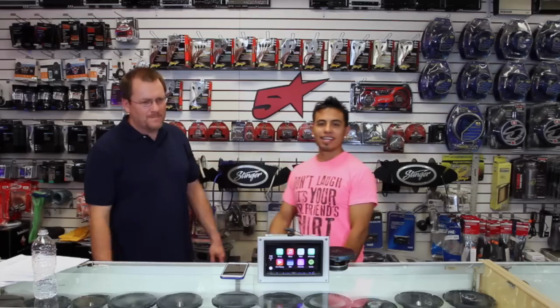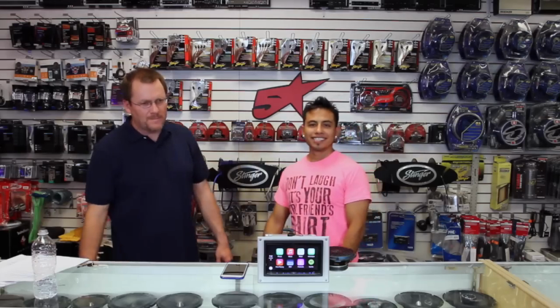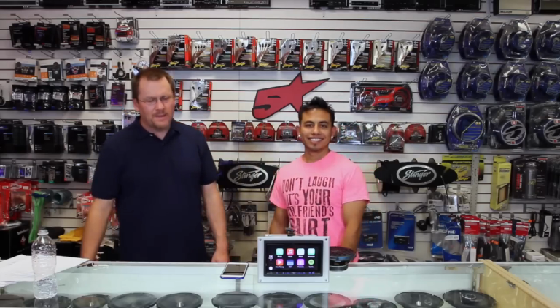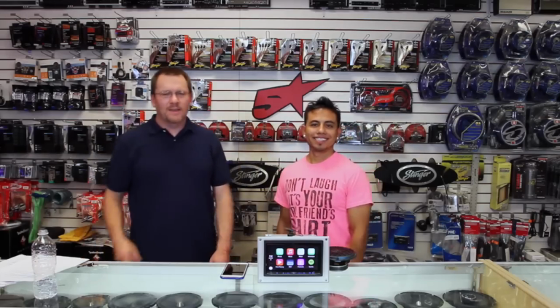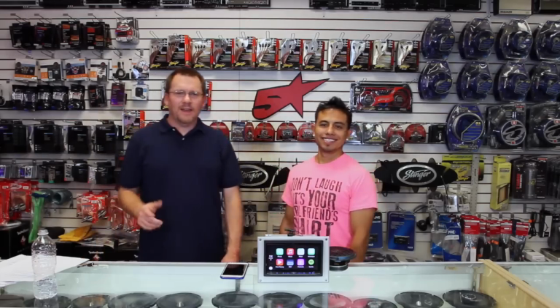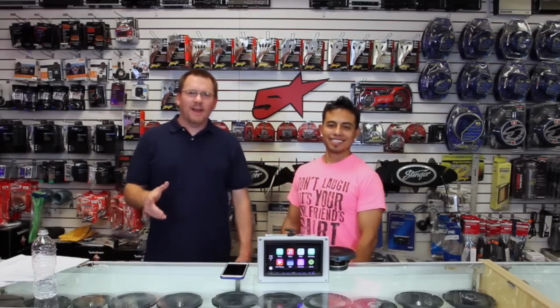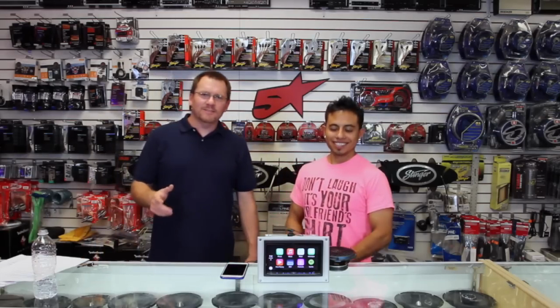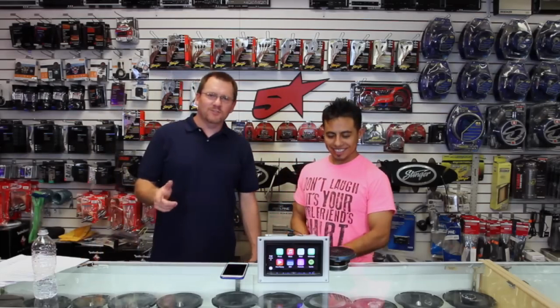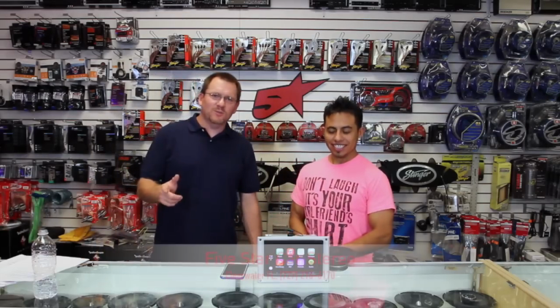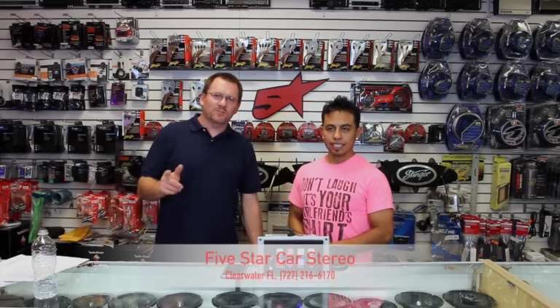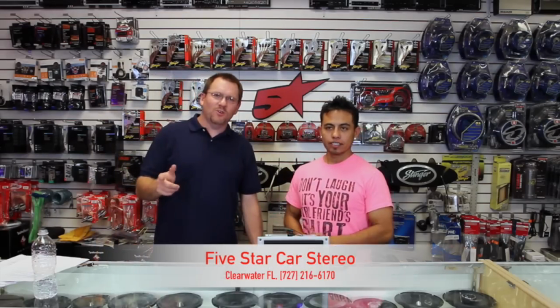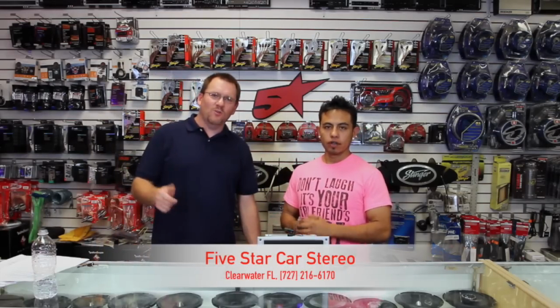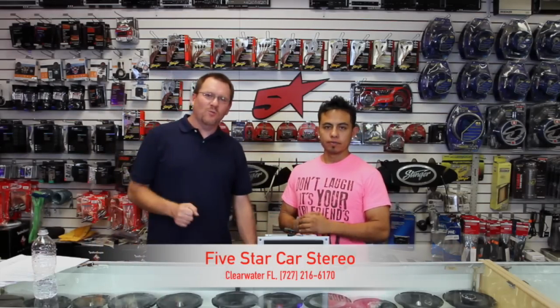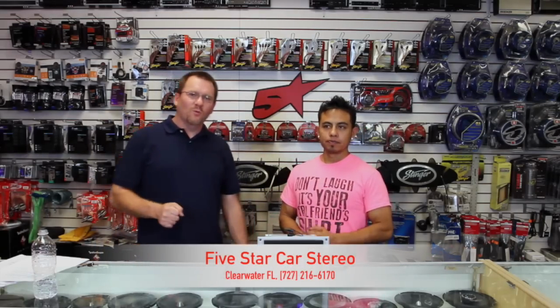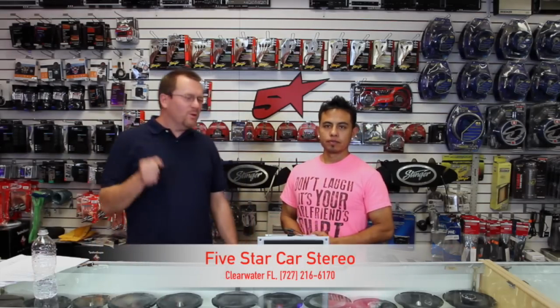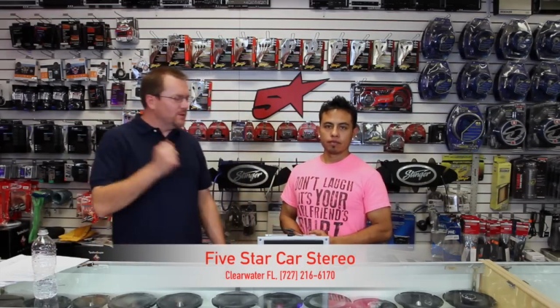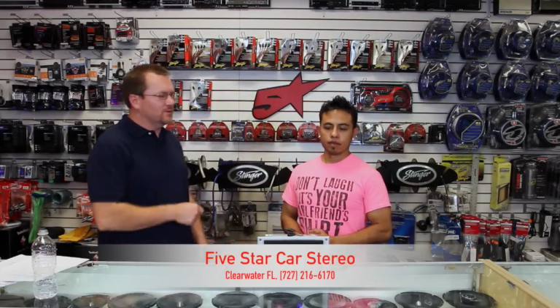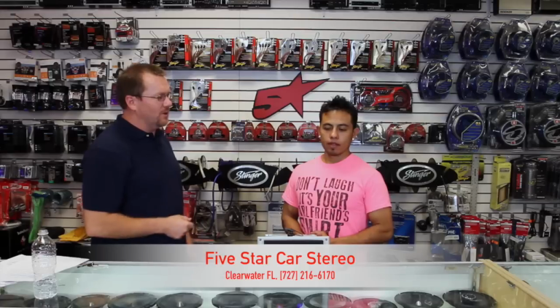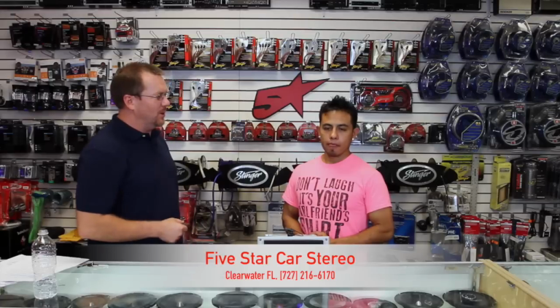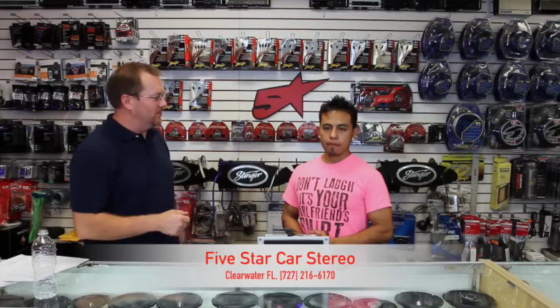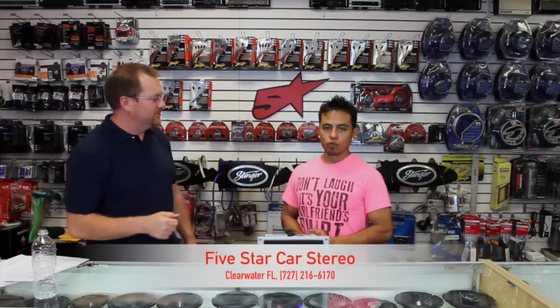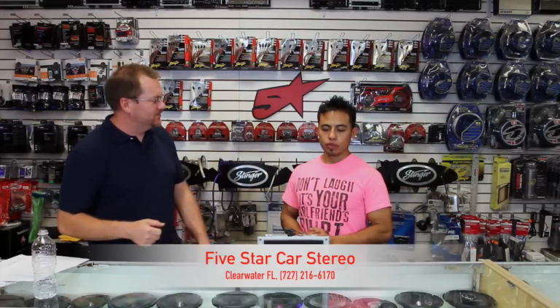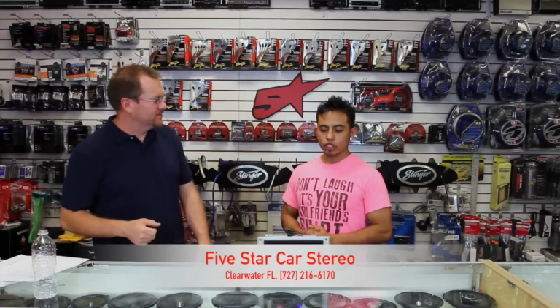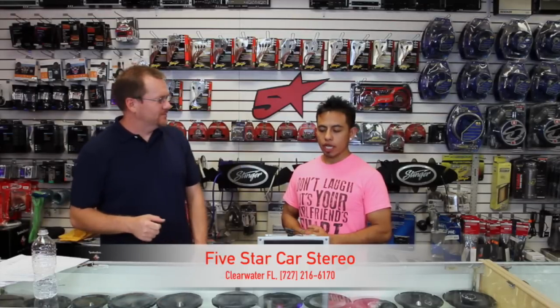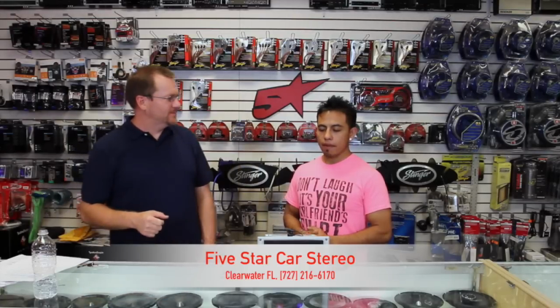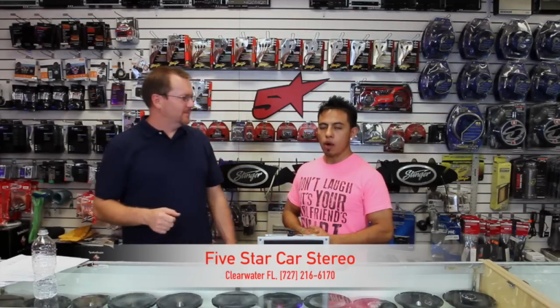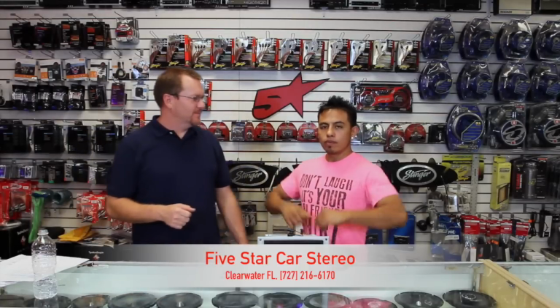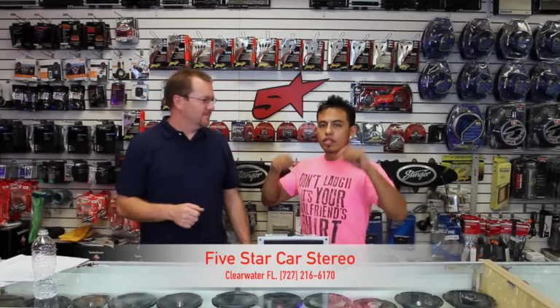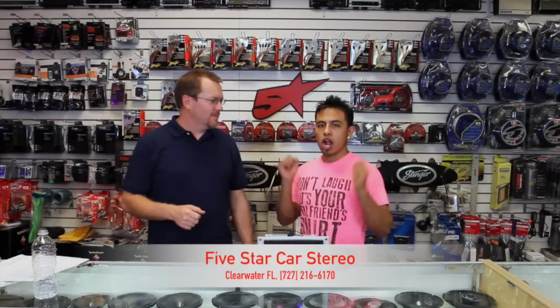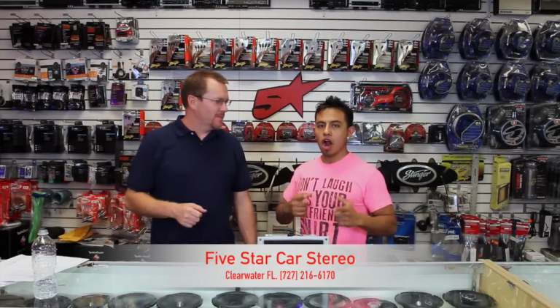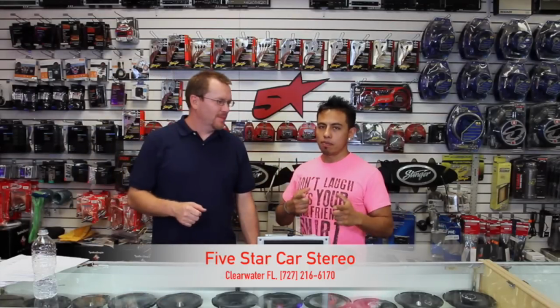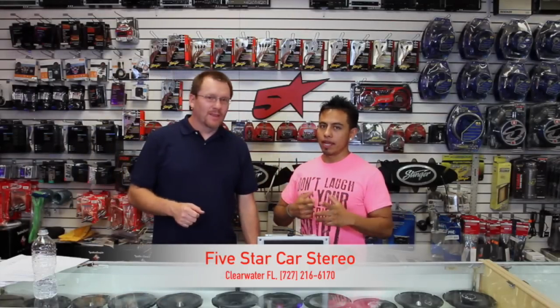Hey guys, on this week's show, we want to talk about CarPlay.